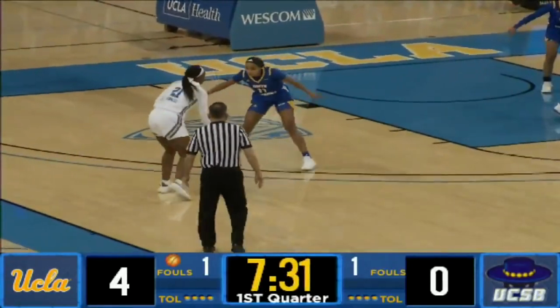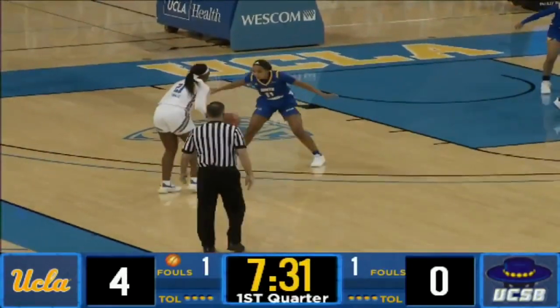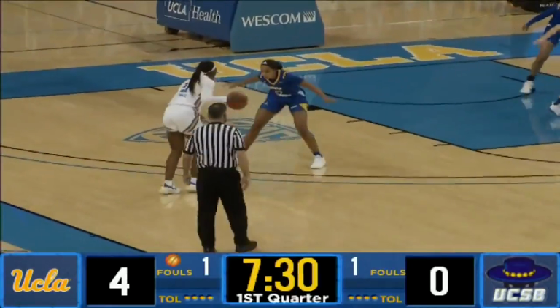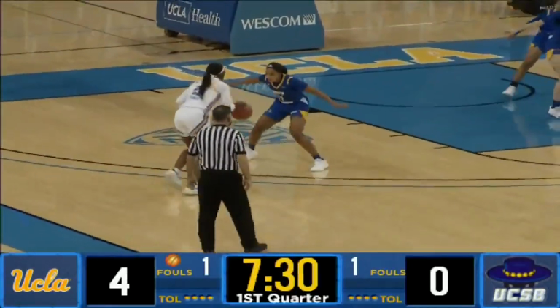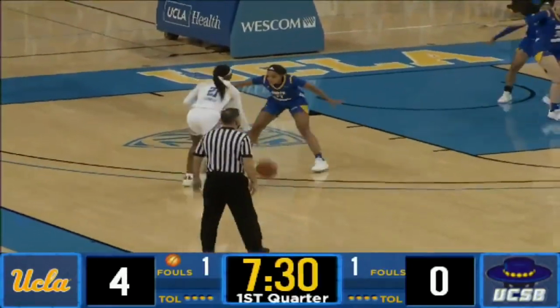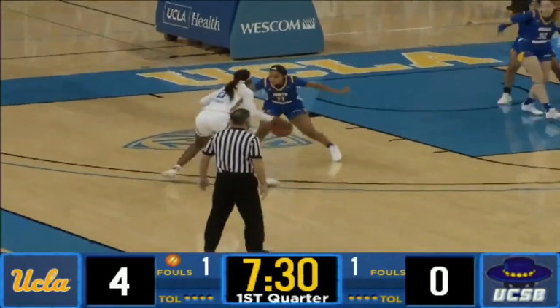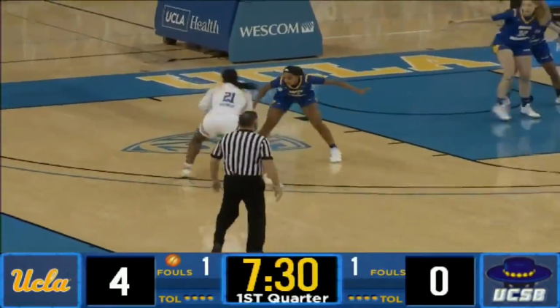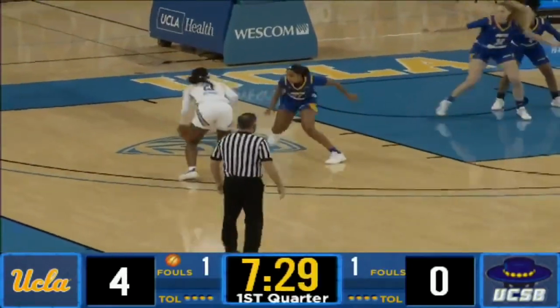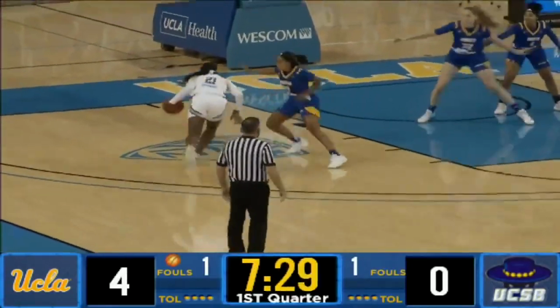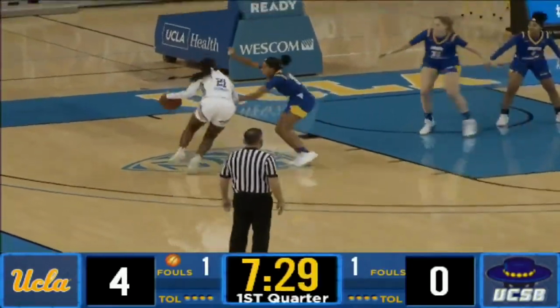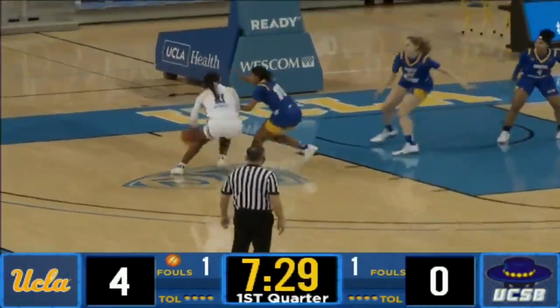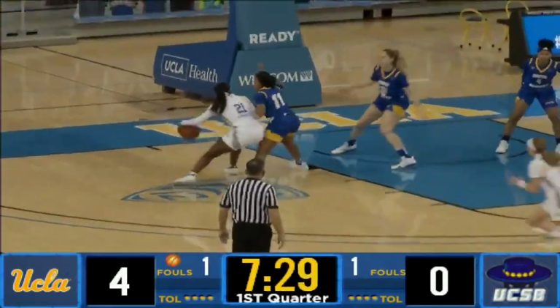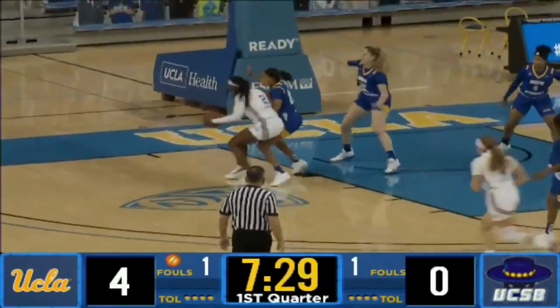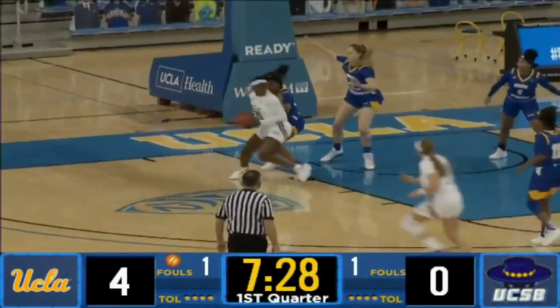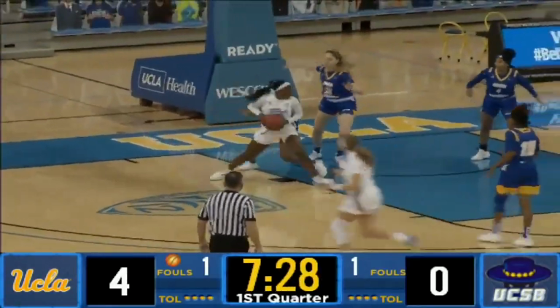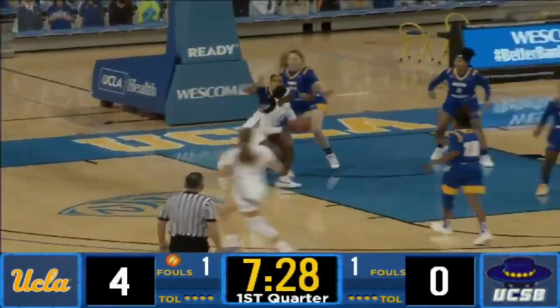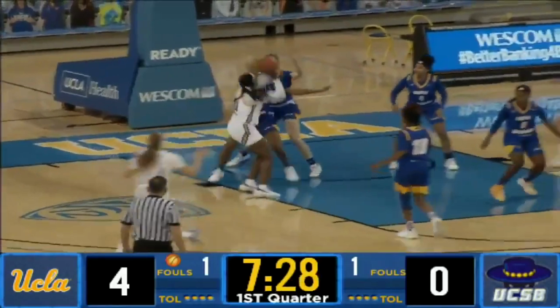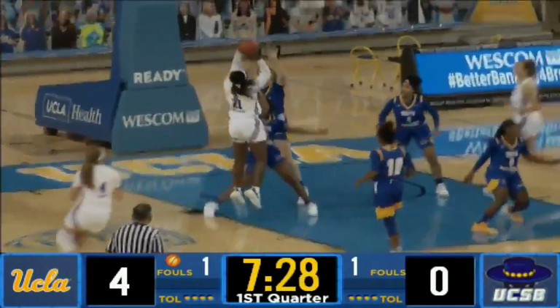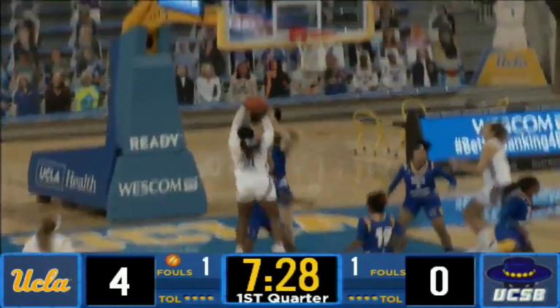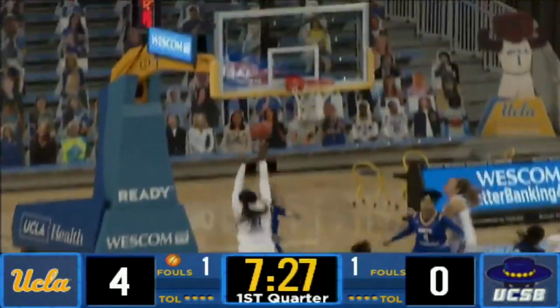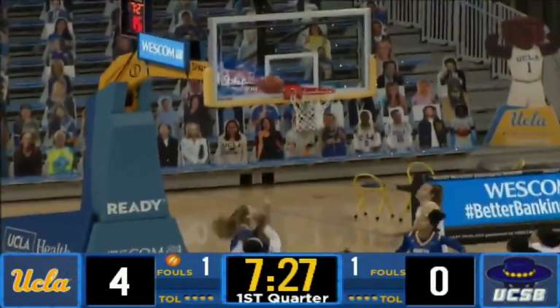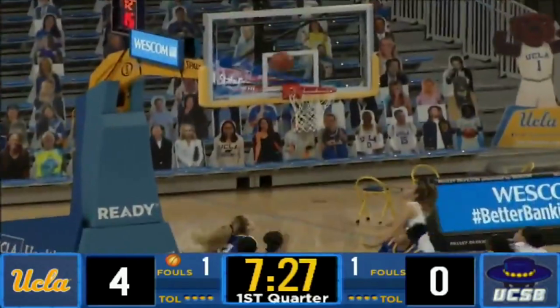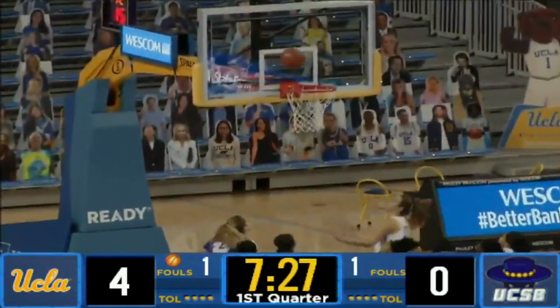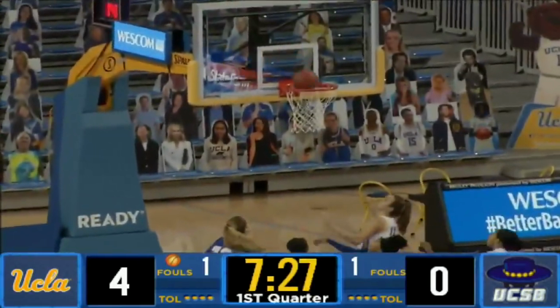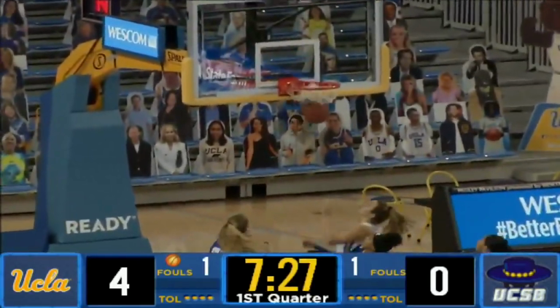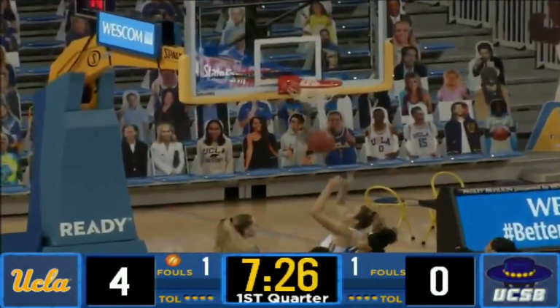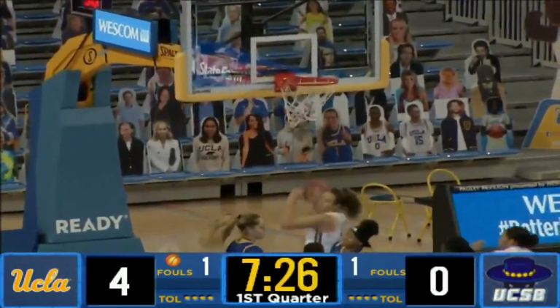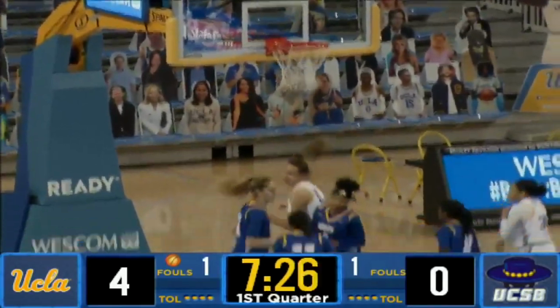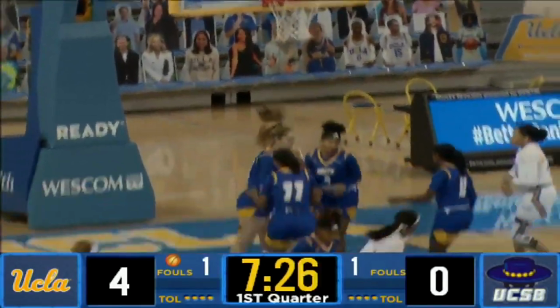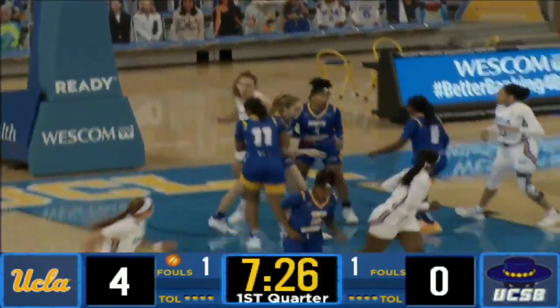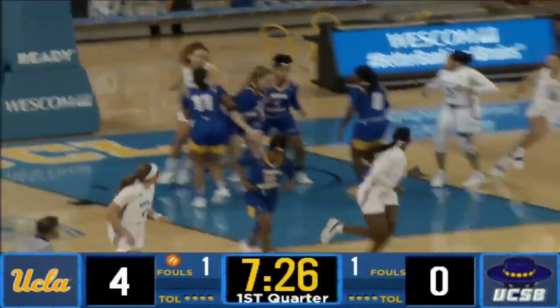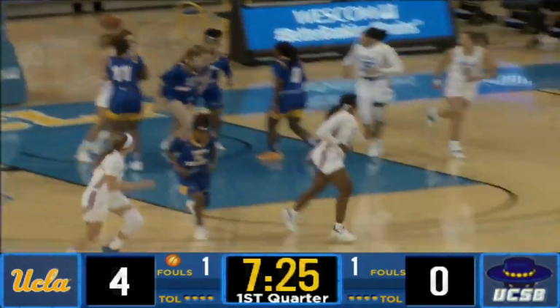That's Onyinwede with the offensive board. Onyinwede to the left block, turnaround jumper in the lane is good.